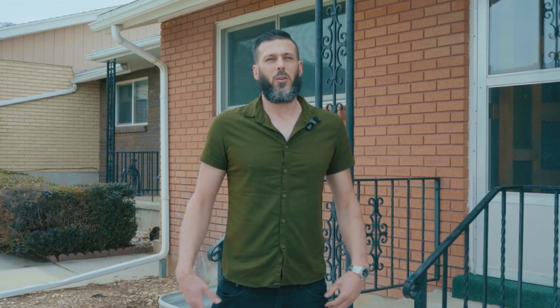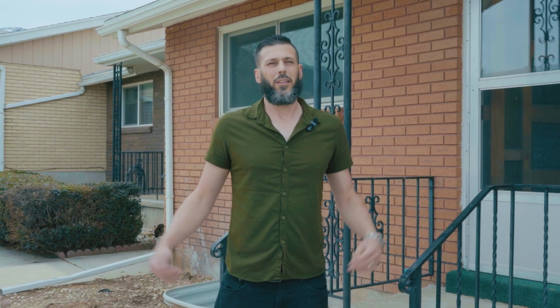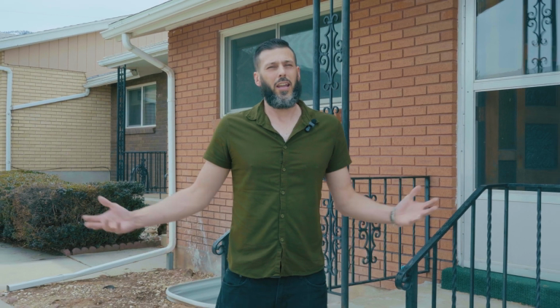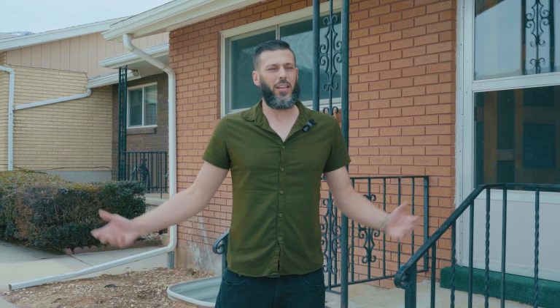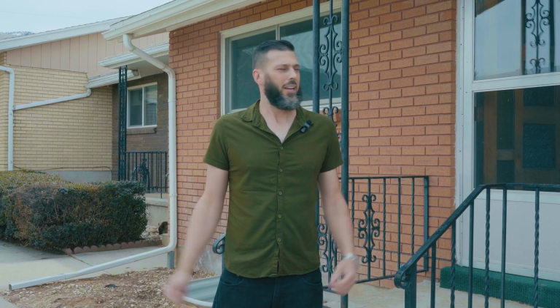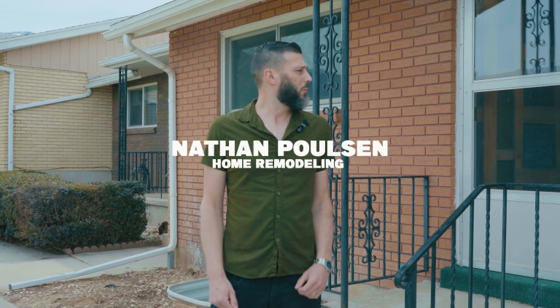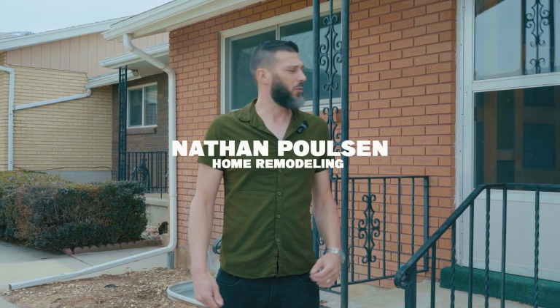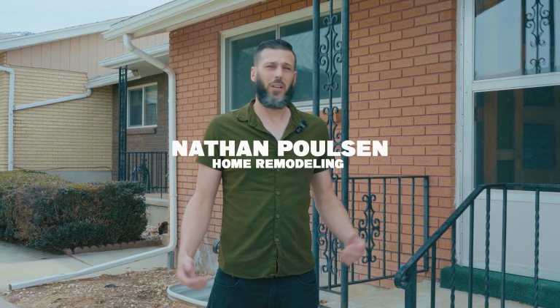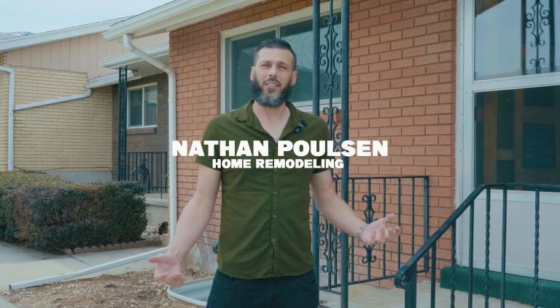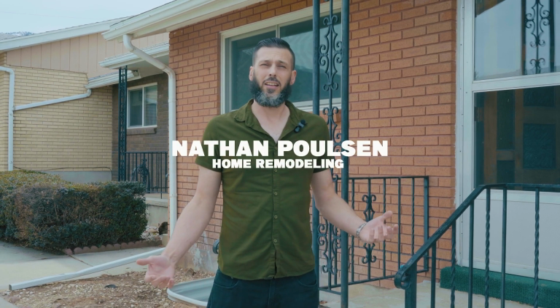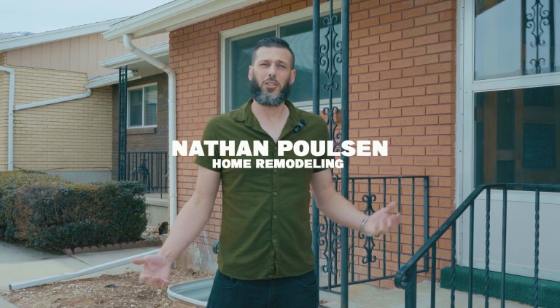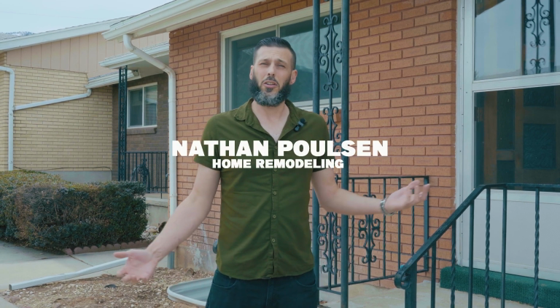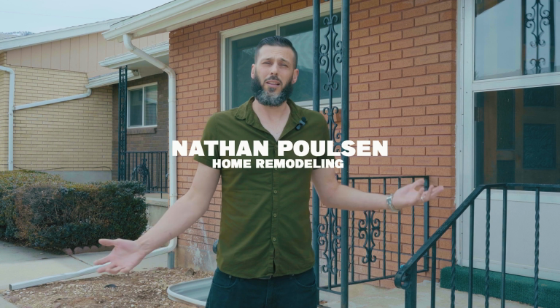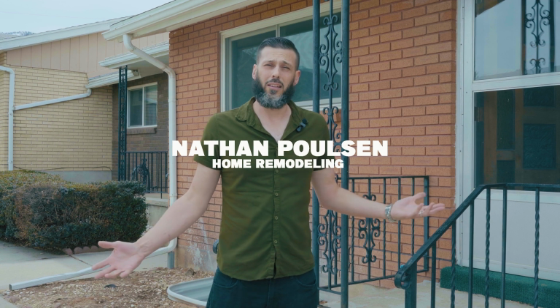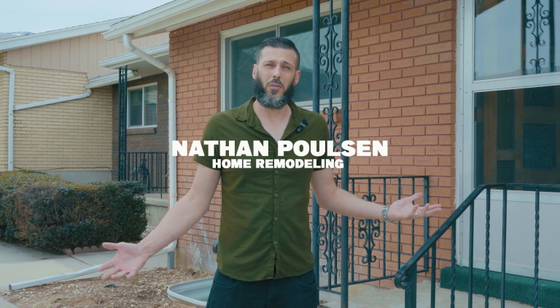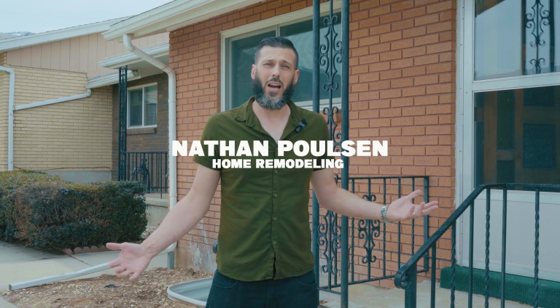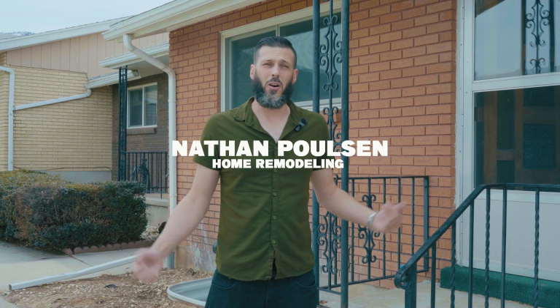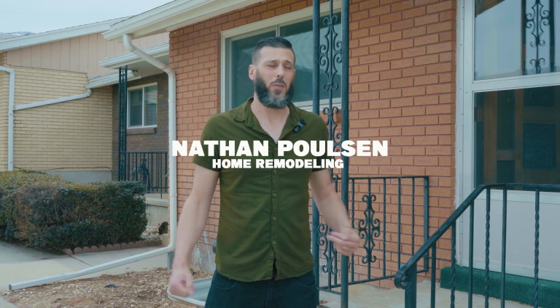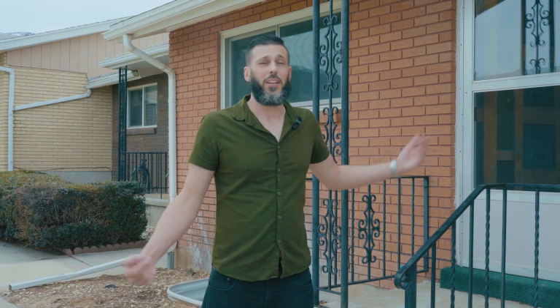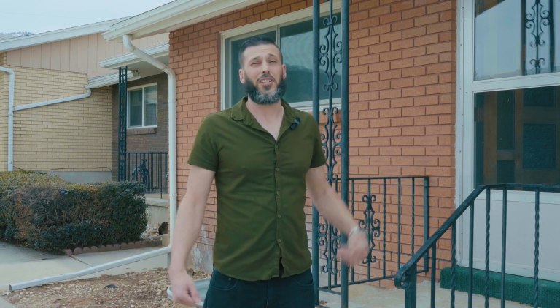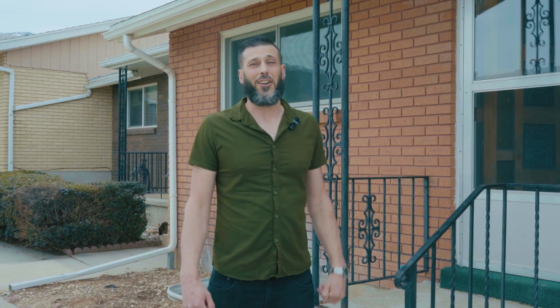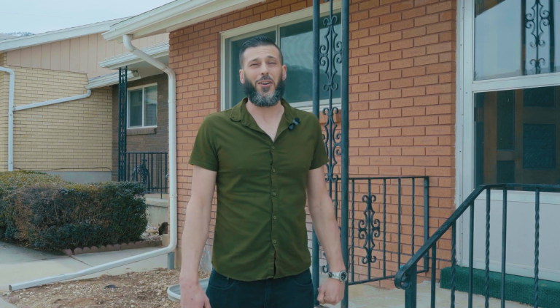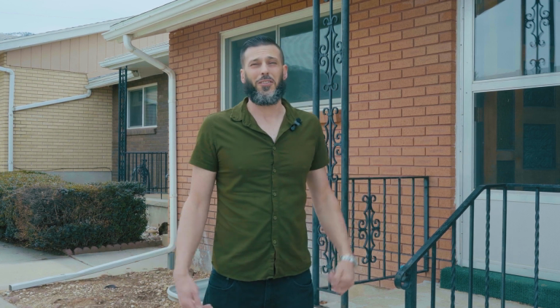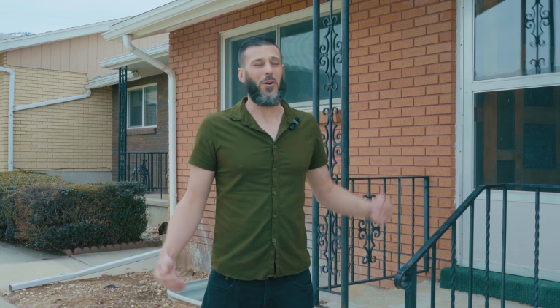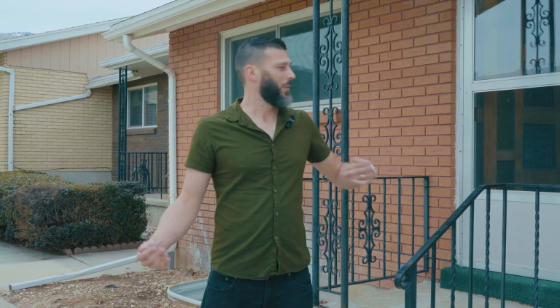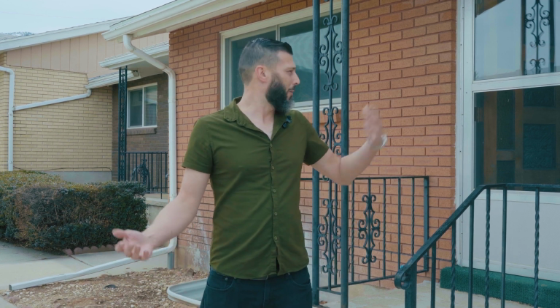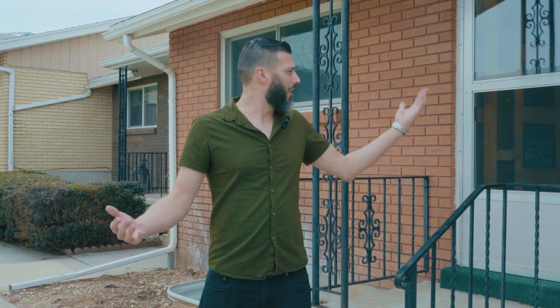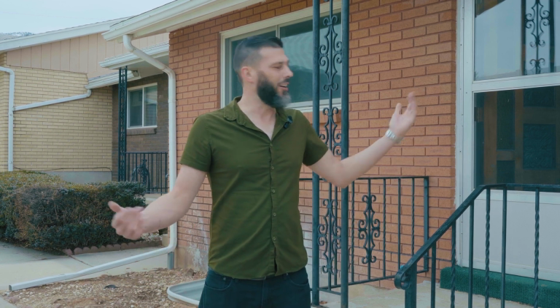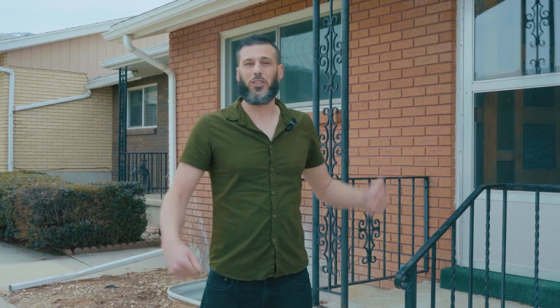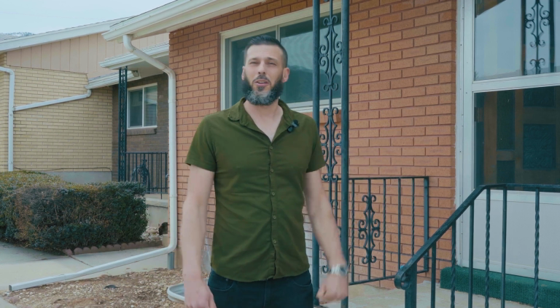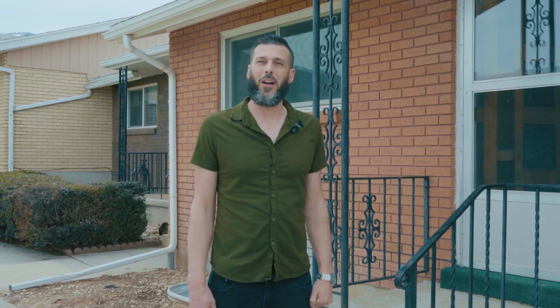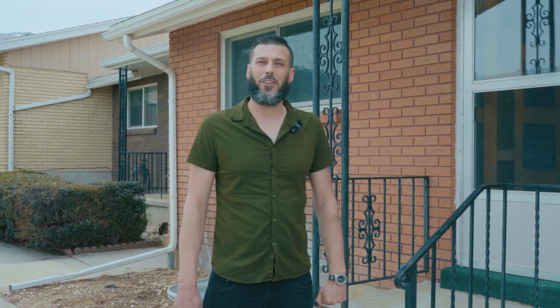Hey everyone, it's Nathan again. I'm just really excited to show you my latest rehab home, the vintage condo. So come along and I'll show you around.